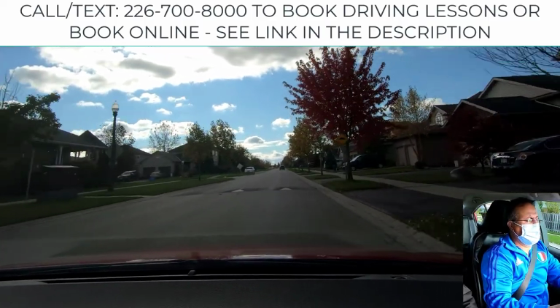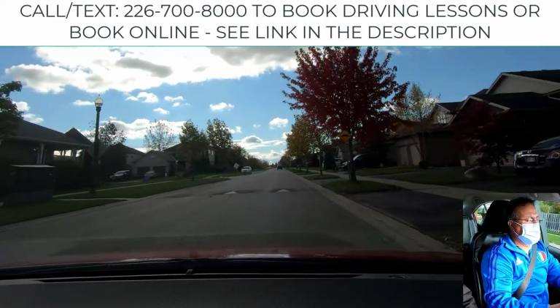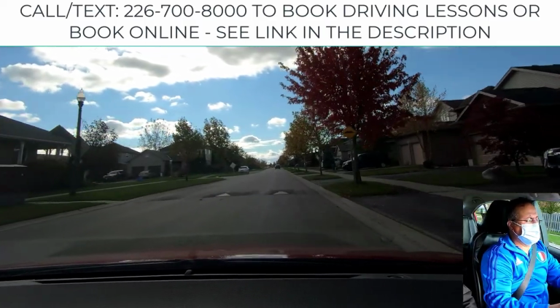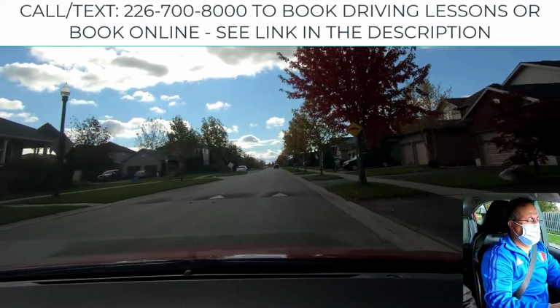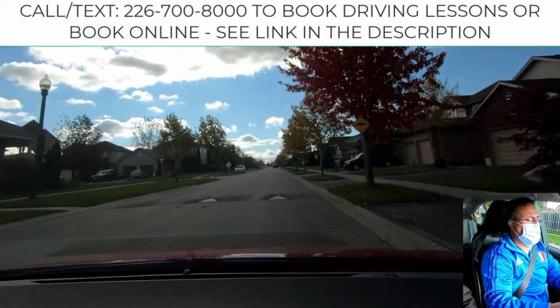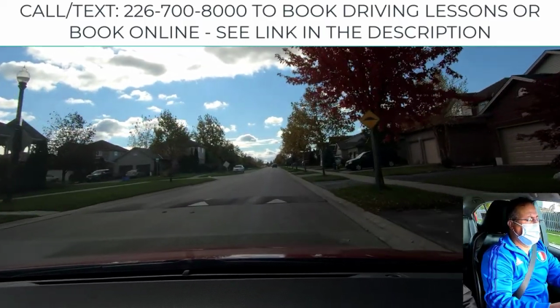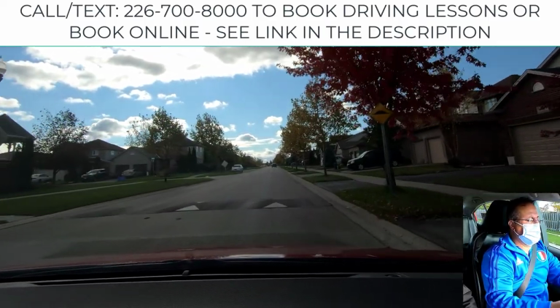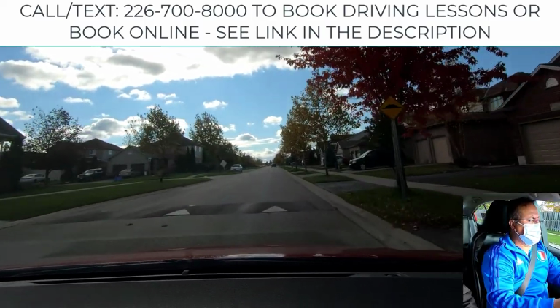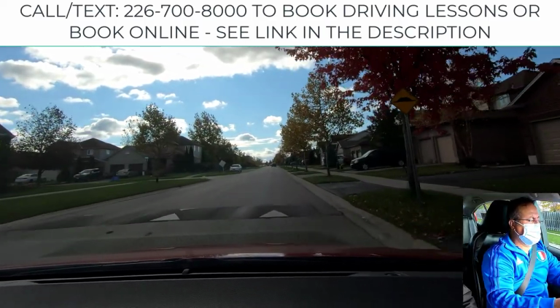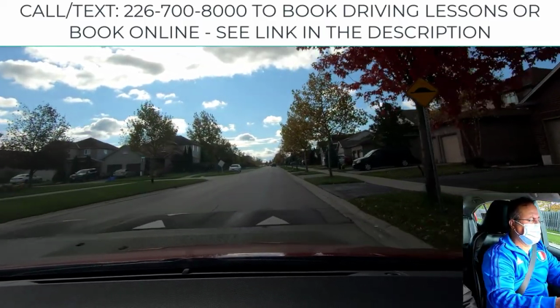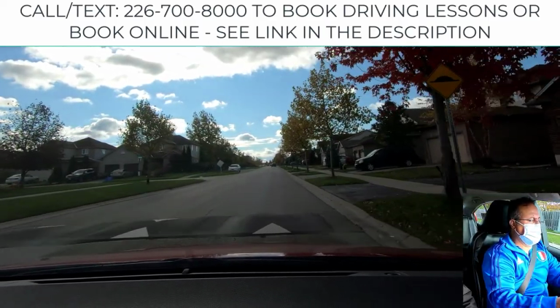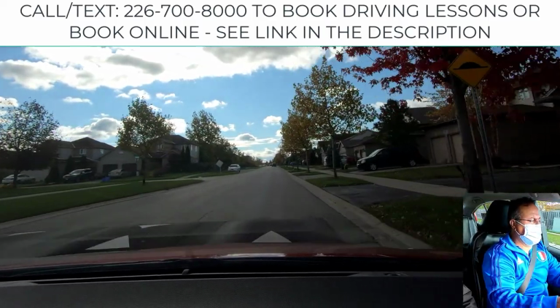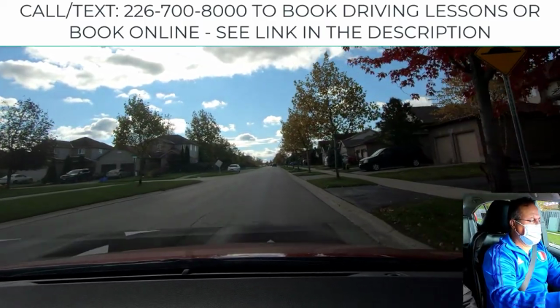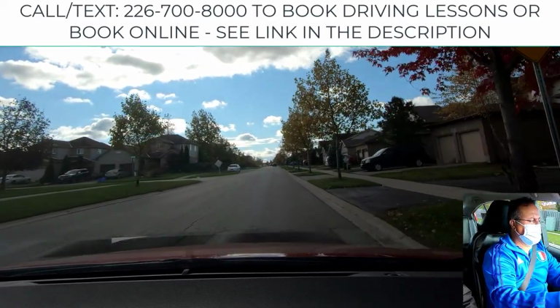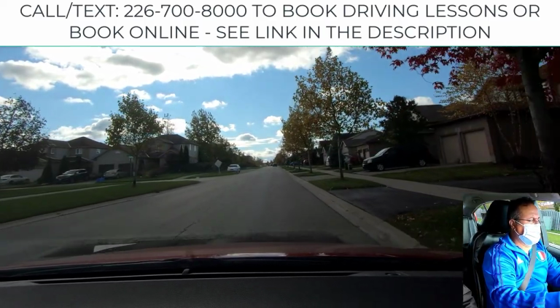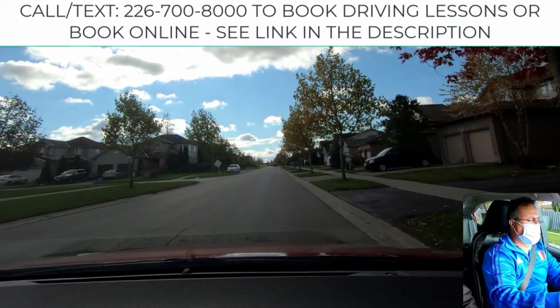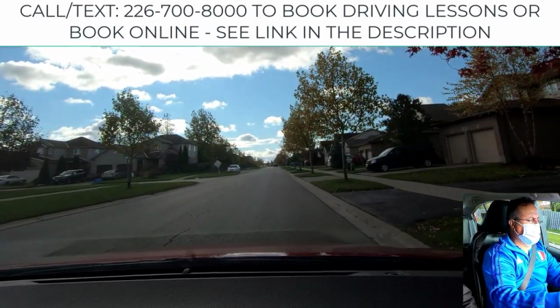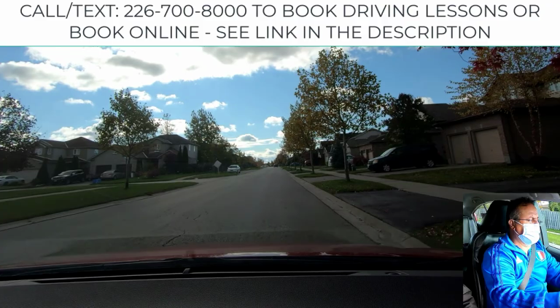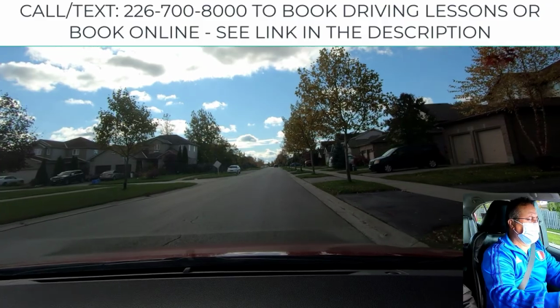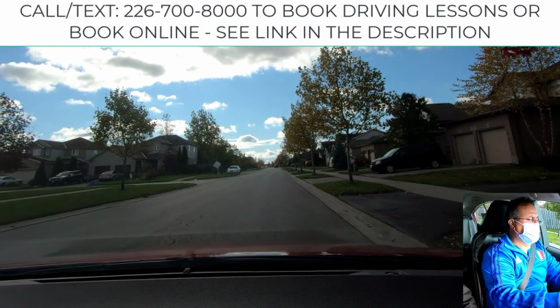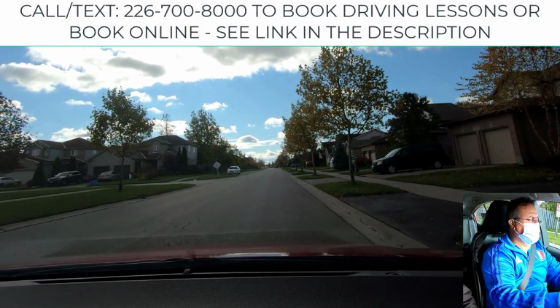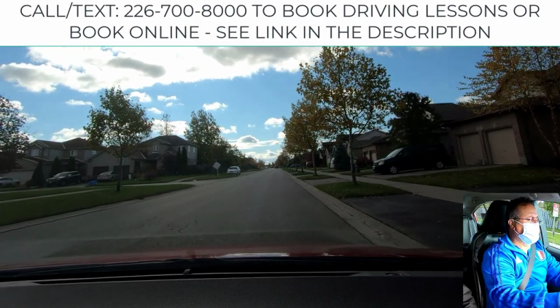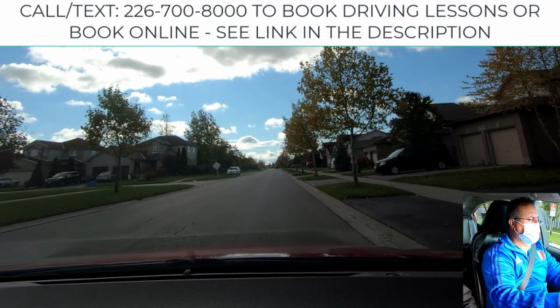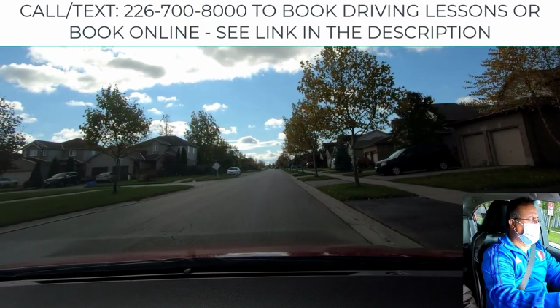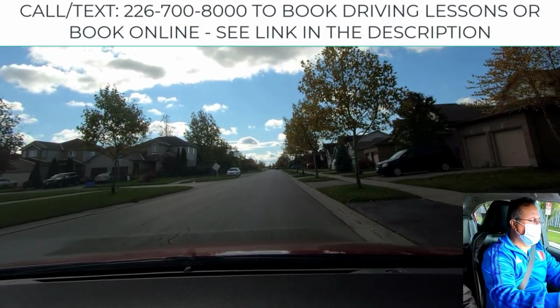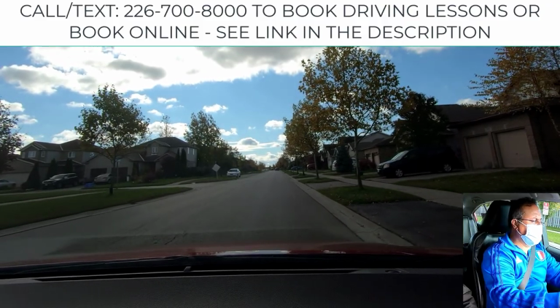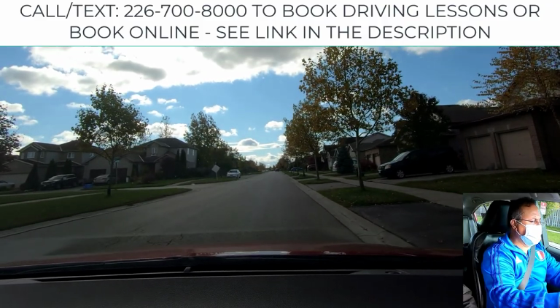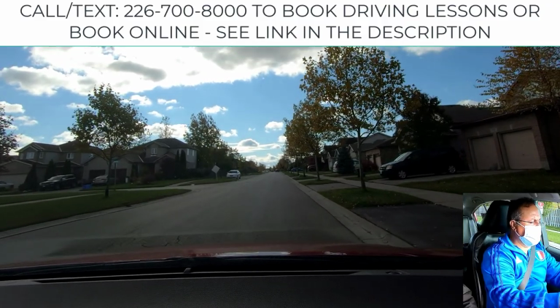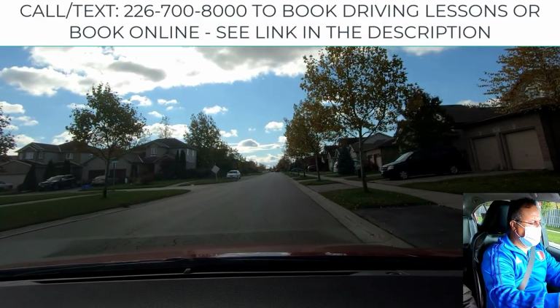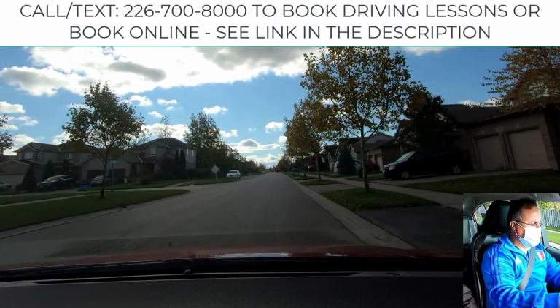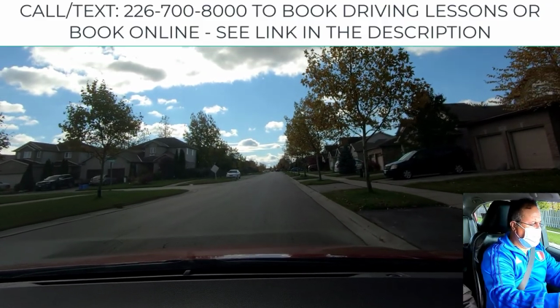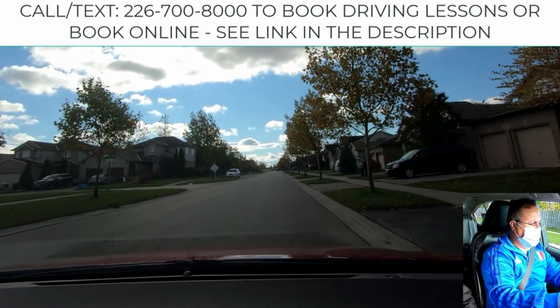At the speed hump, as I said, slow down — touch the brake and go easy at the speed hump.